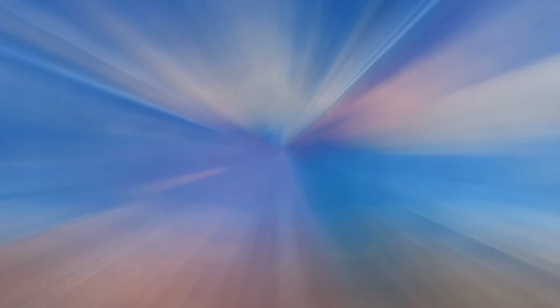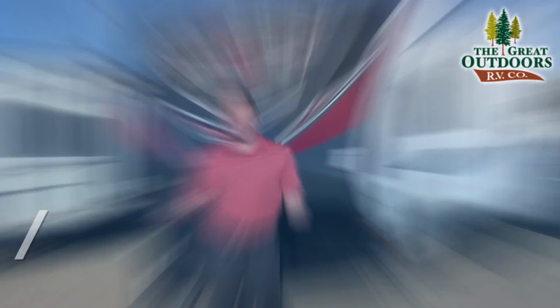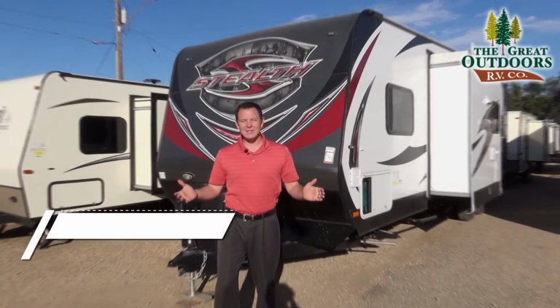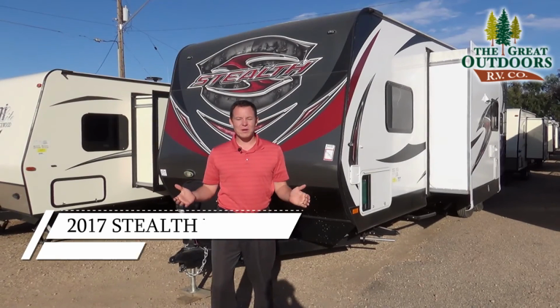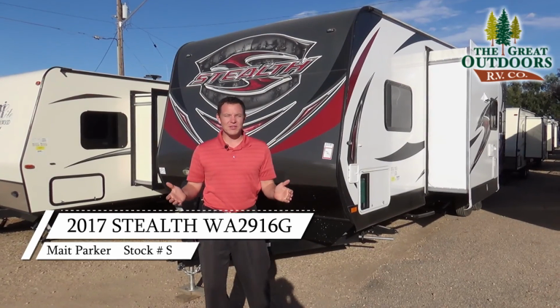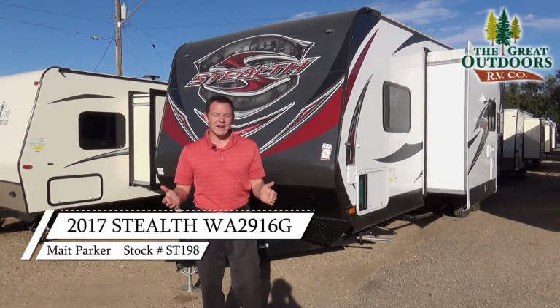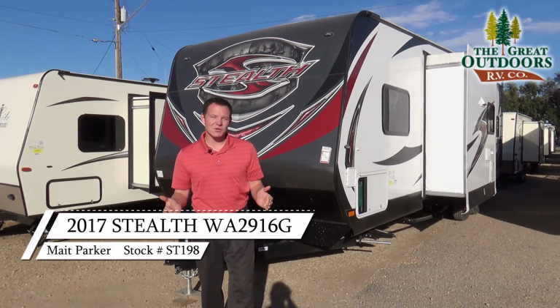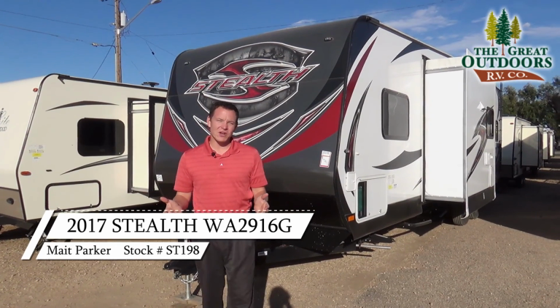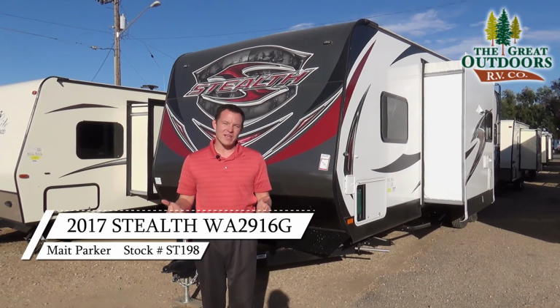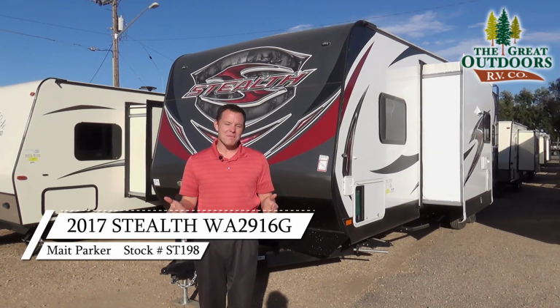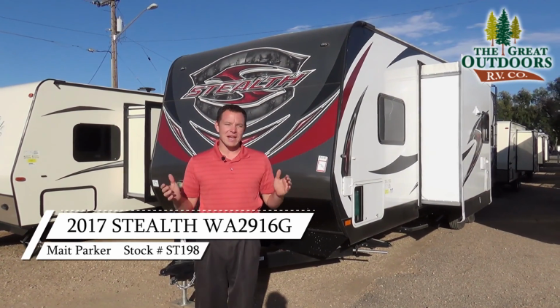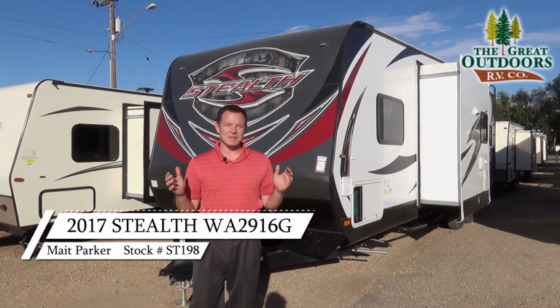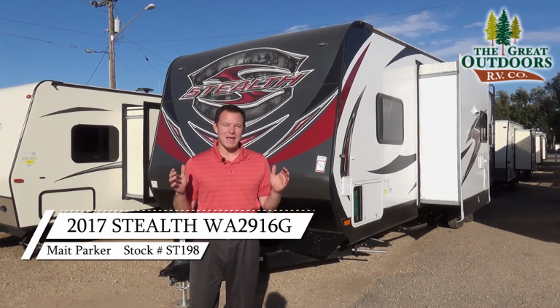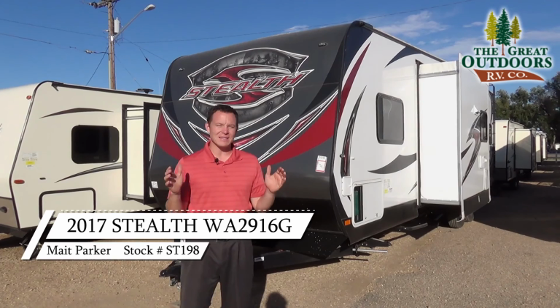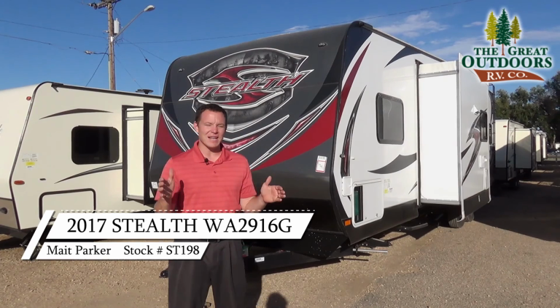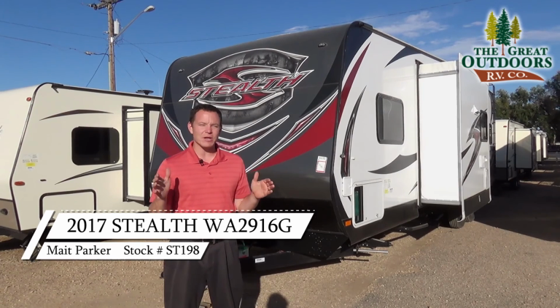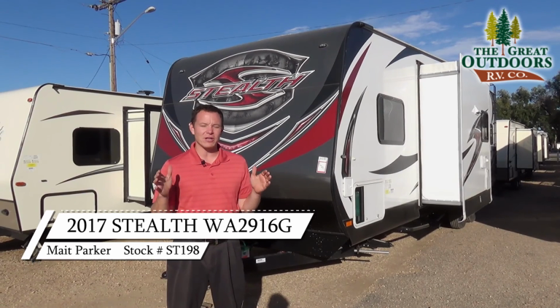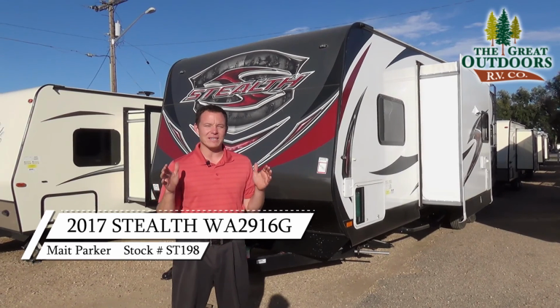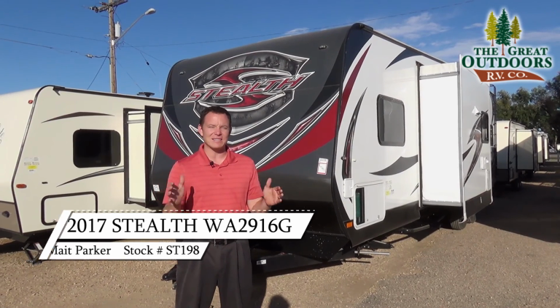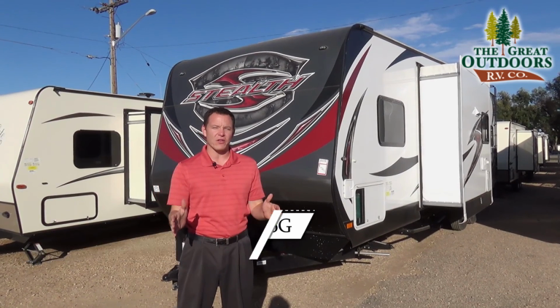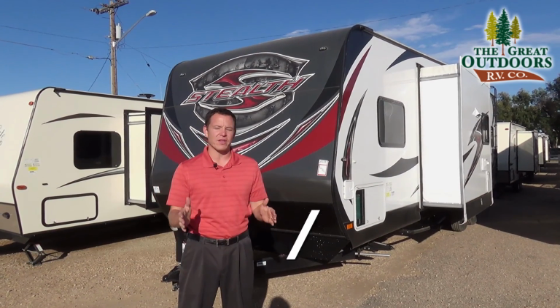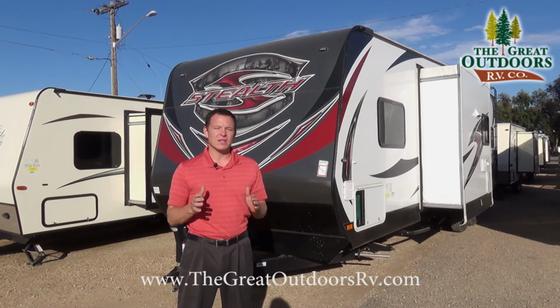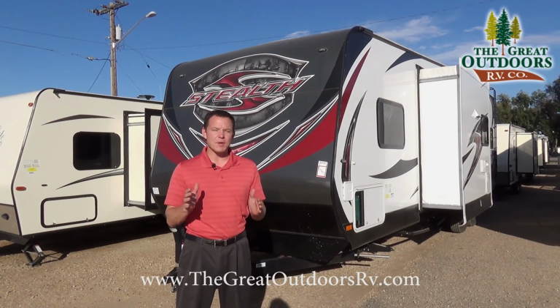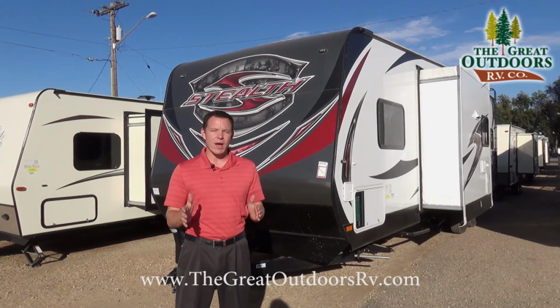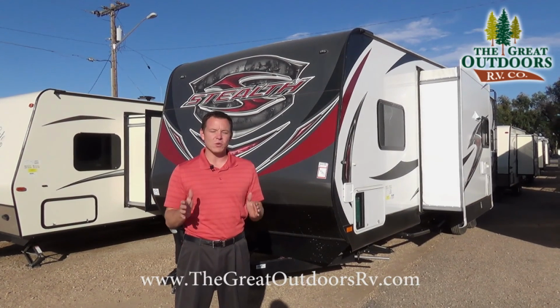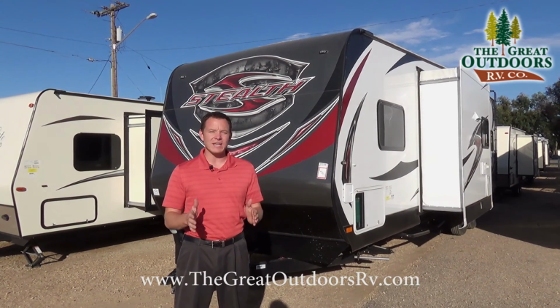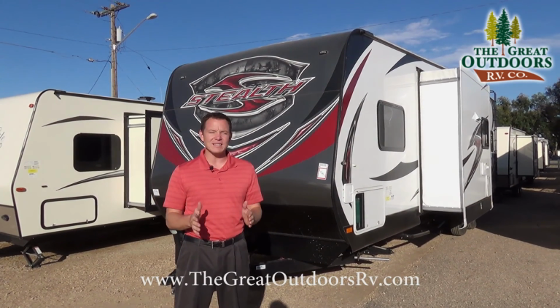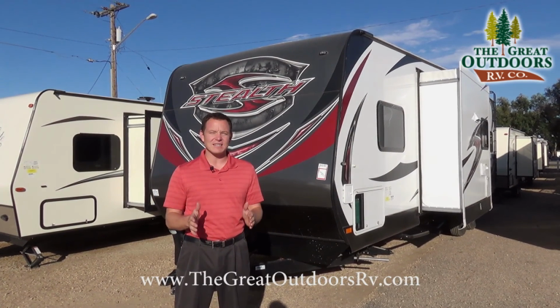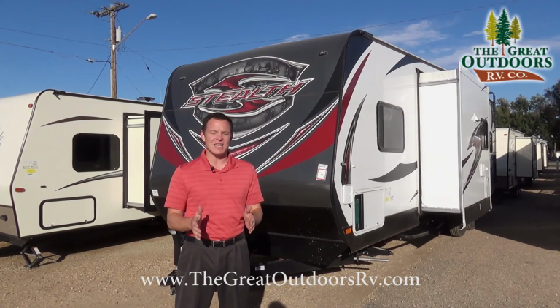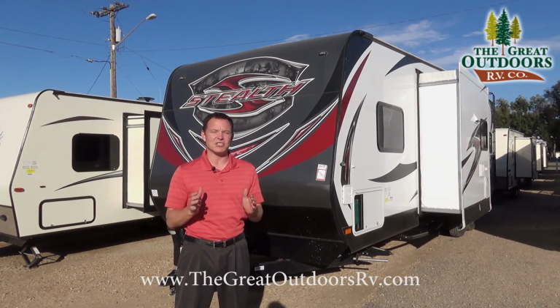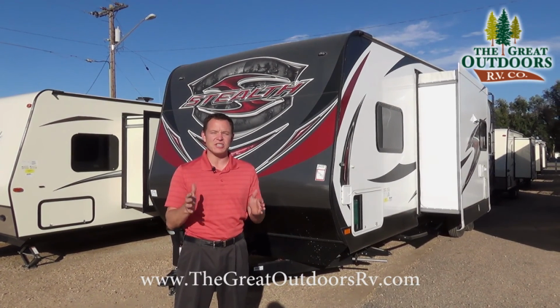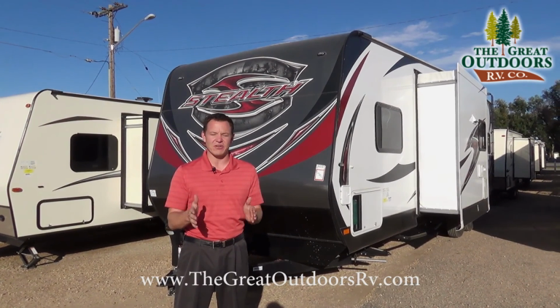Hi guys, welcome to The Great Outdoors RV. My name is Mate and today we're going to look at the Stealth WA-2916 G Series.